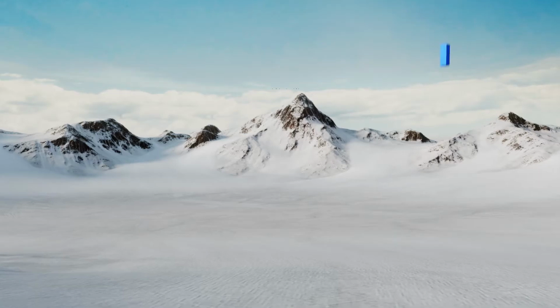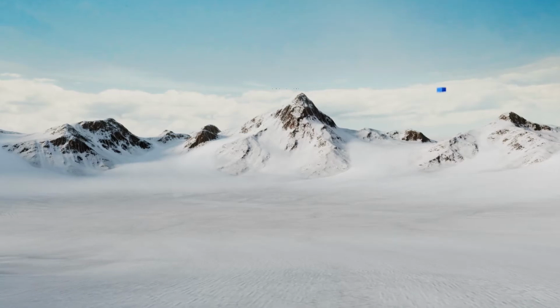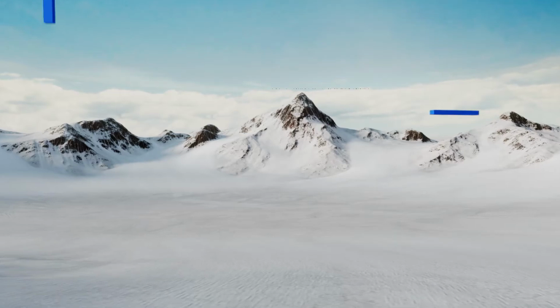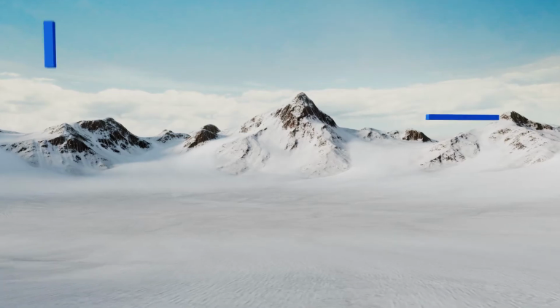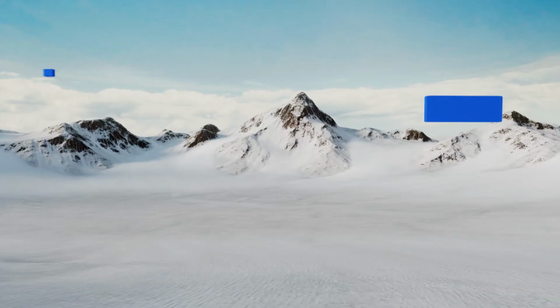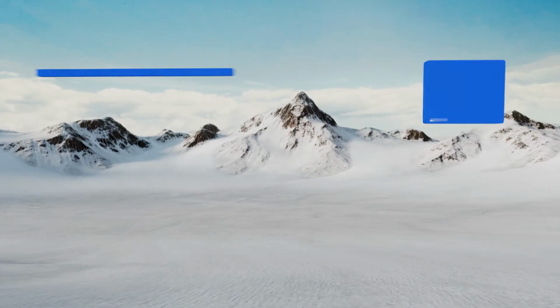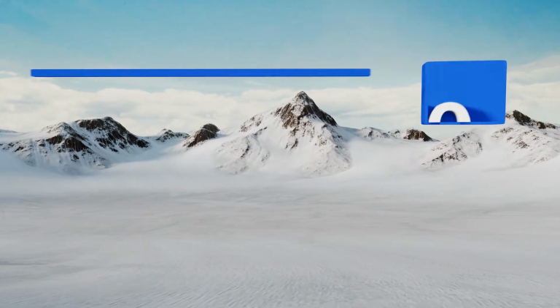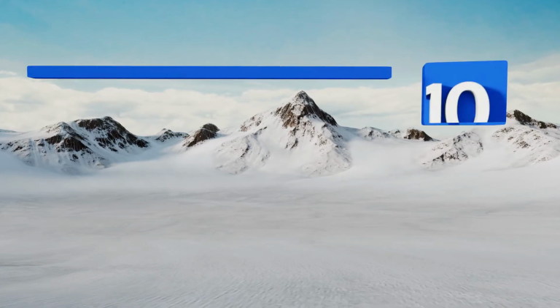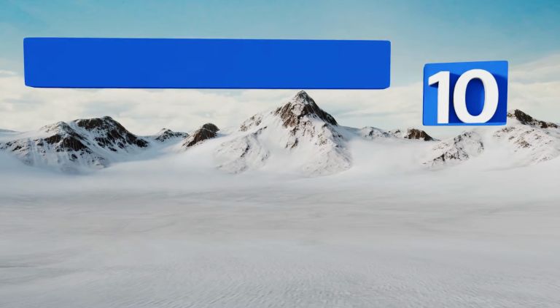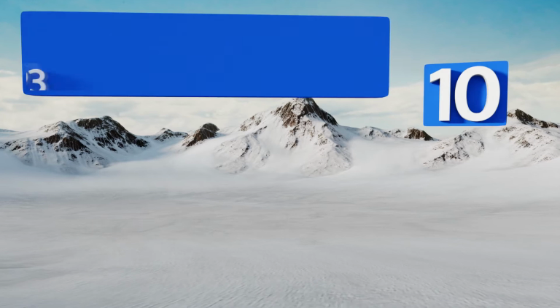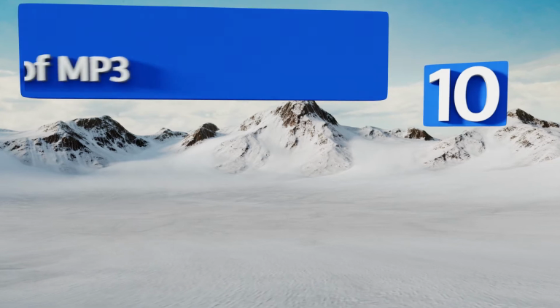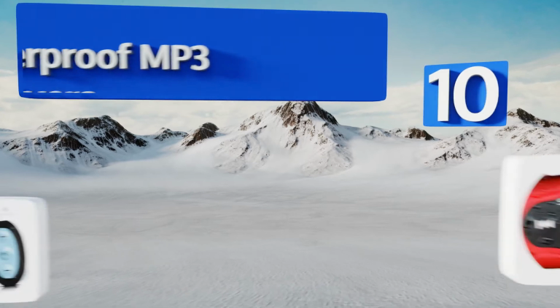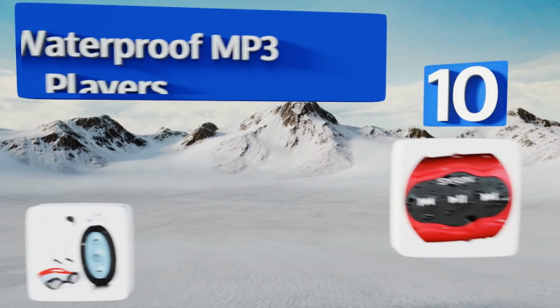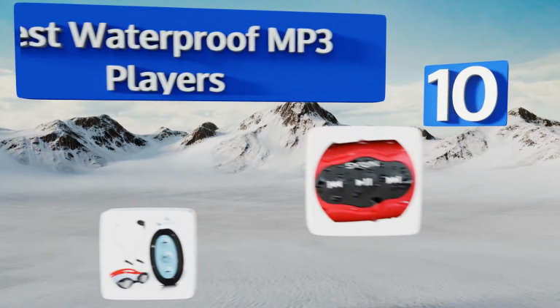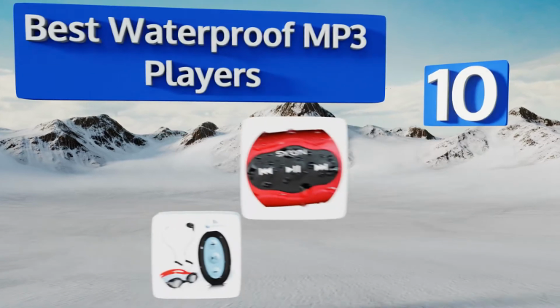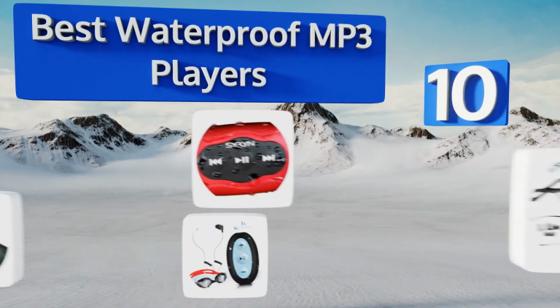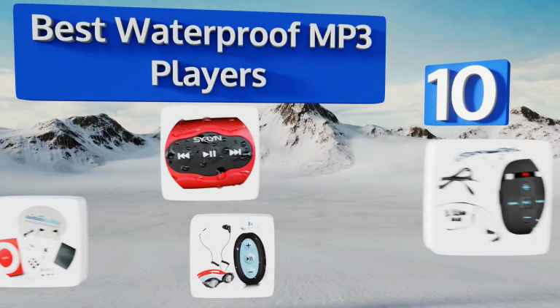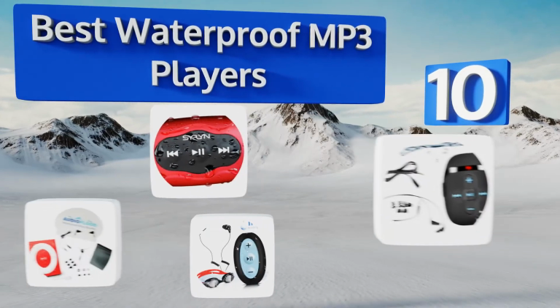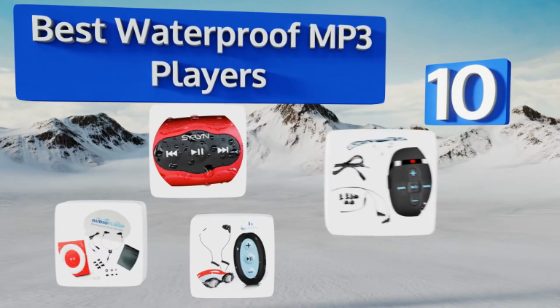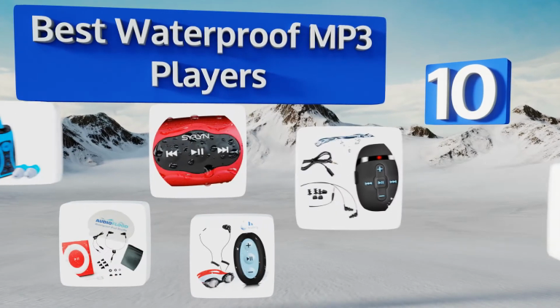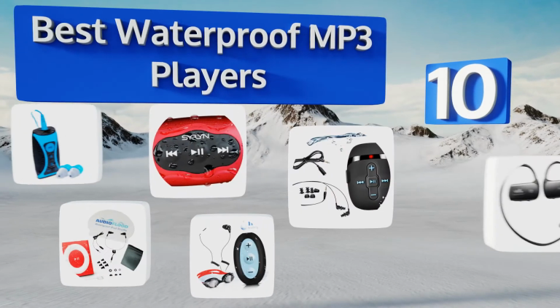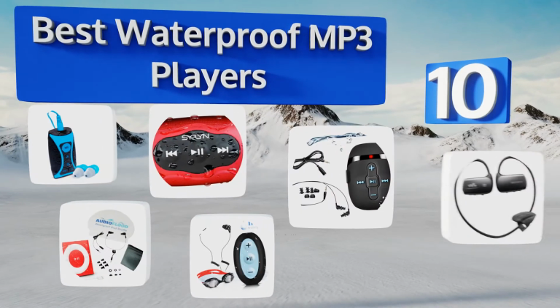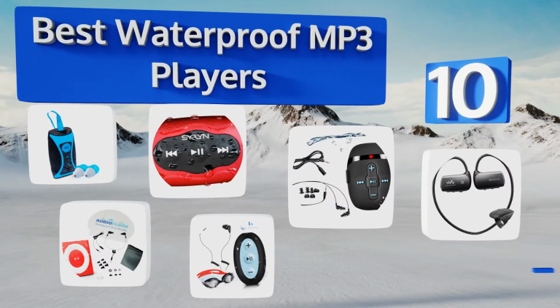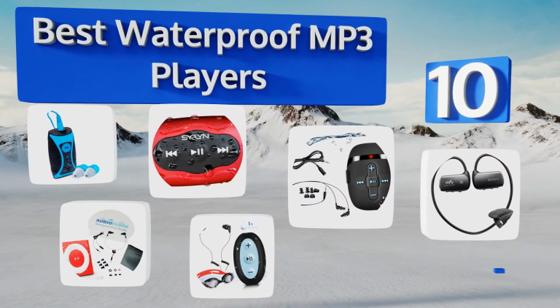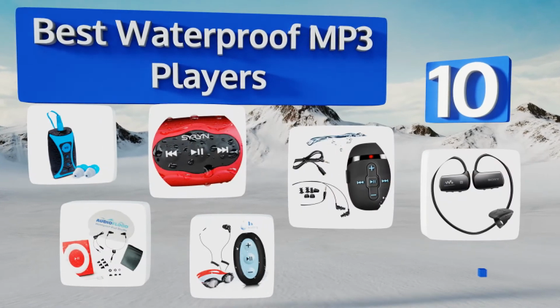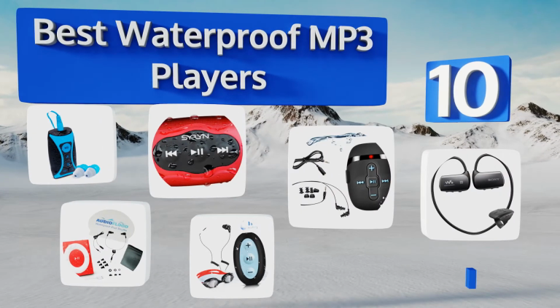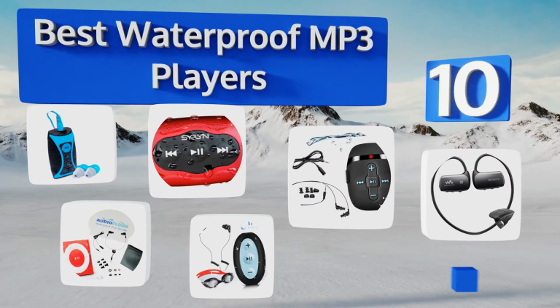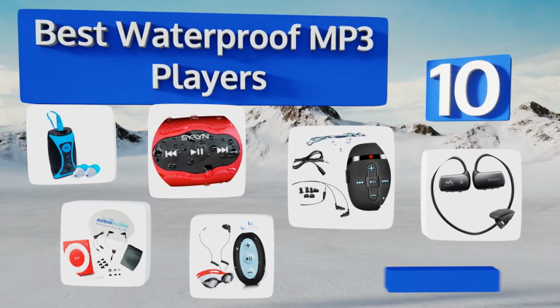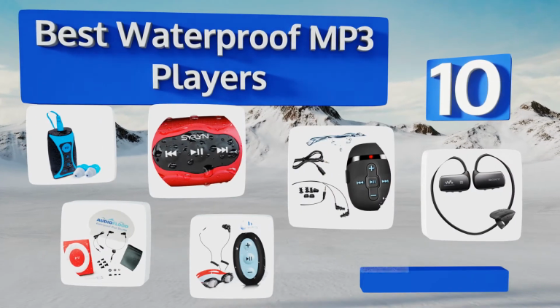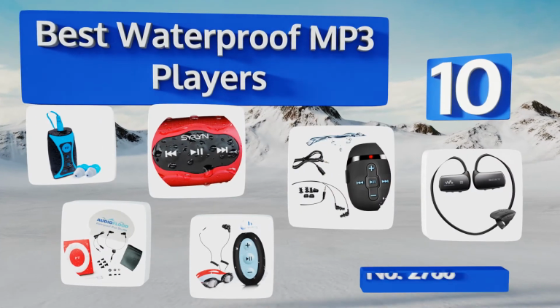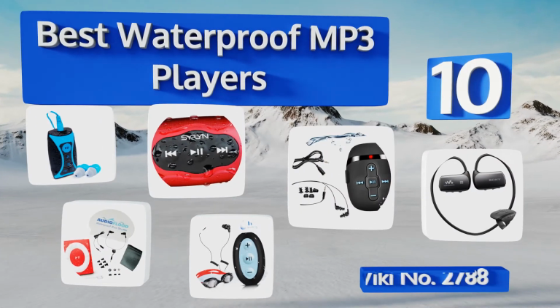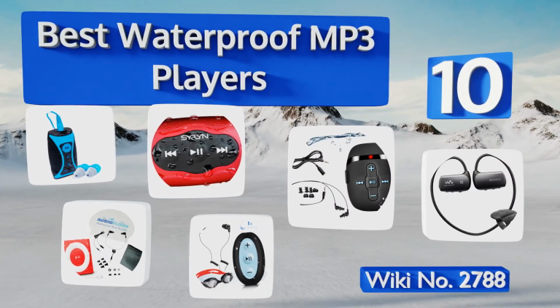EasyVid presents the 10 best waterproof MP3 players. Let's get started with the list.